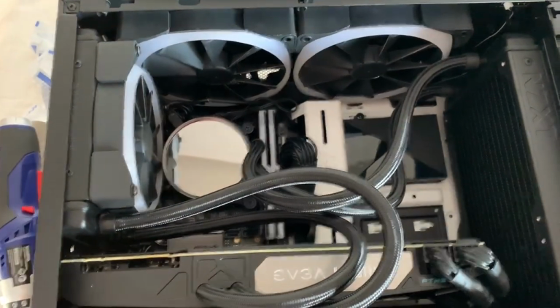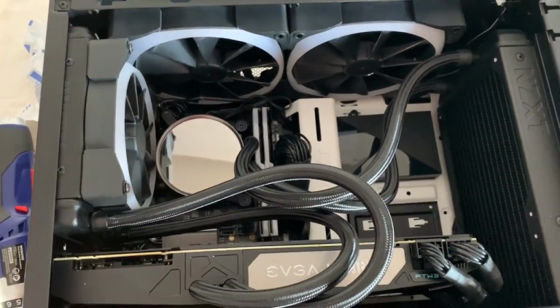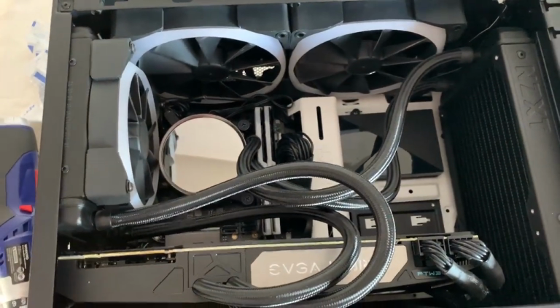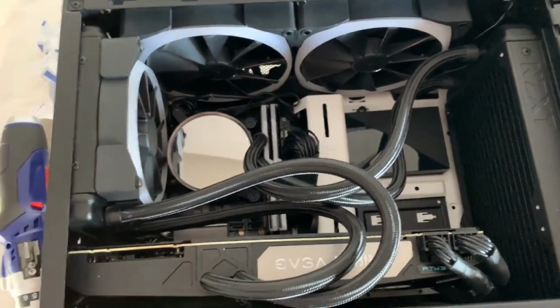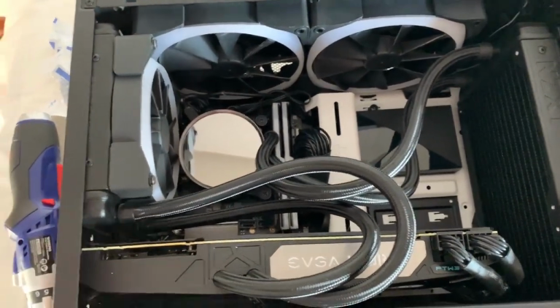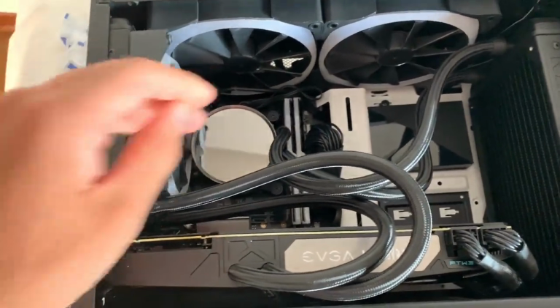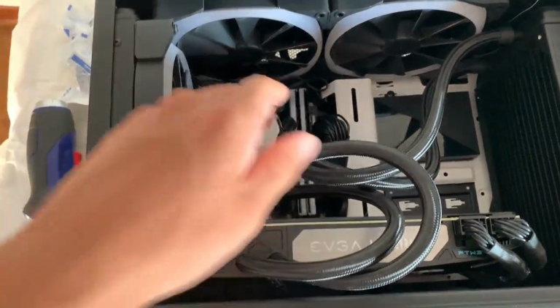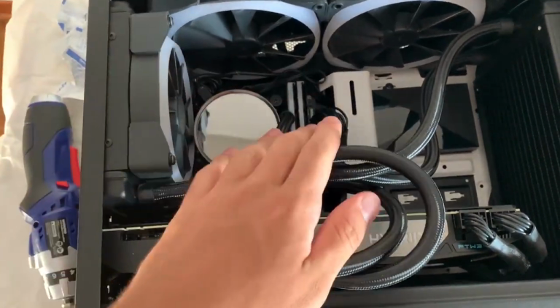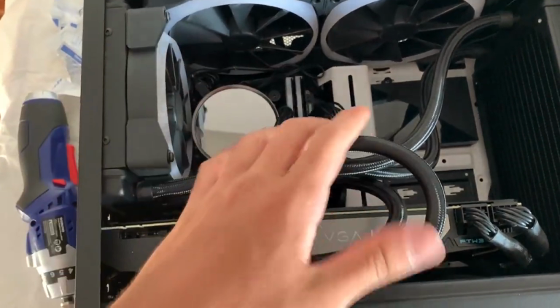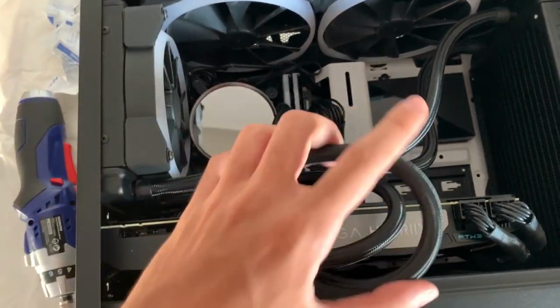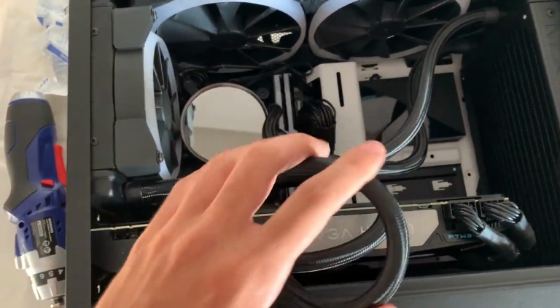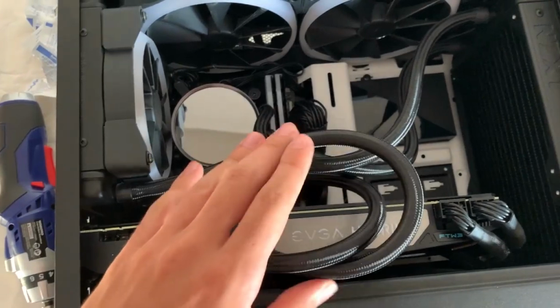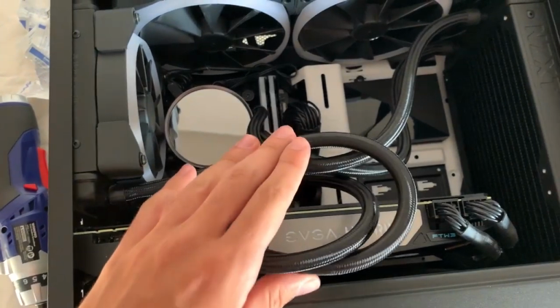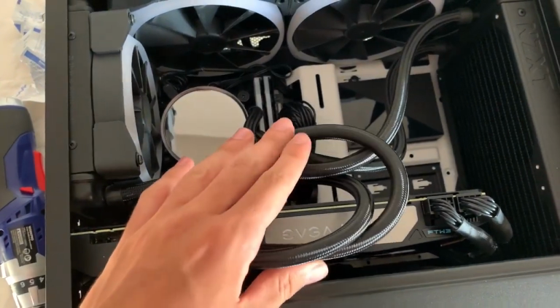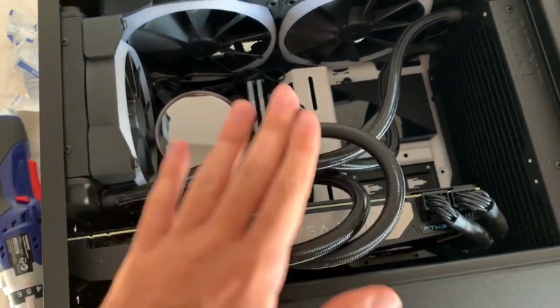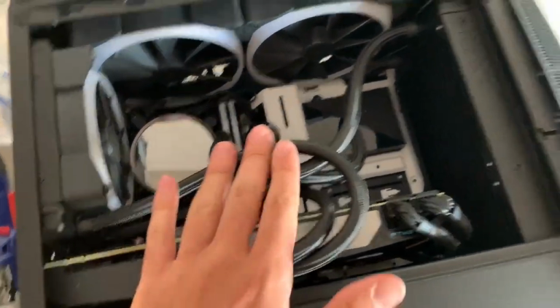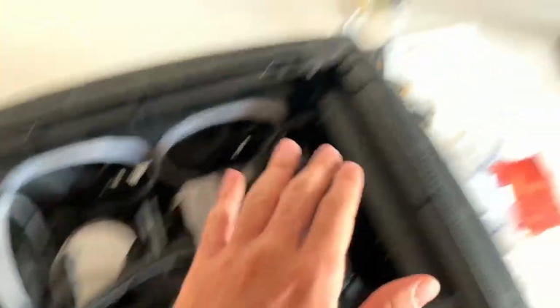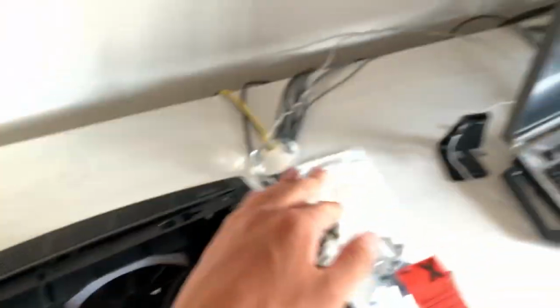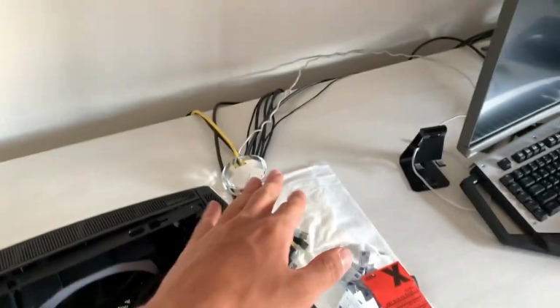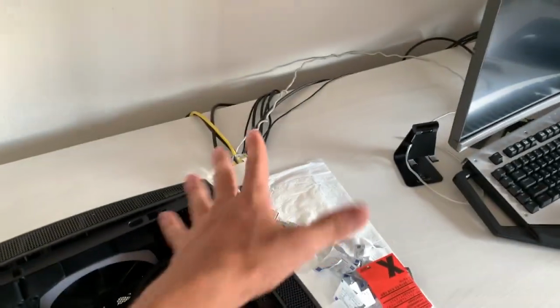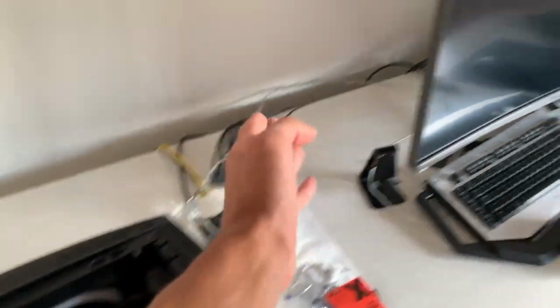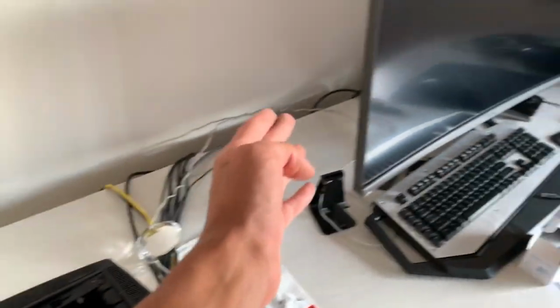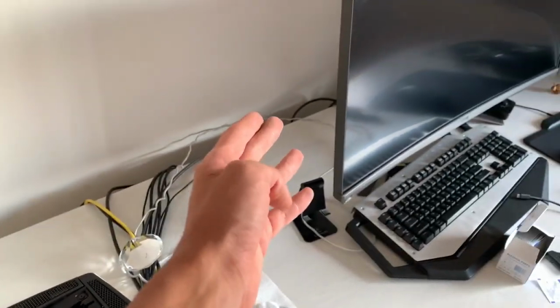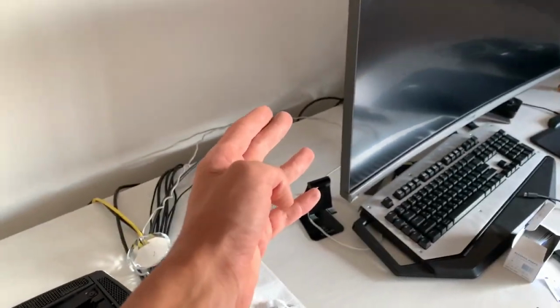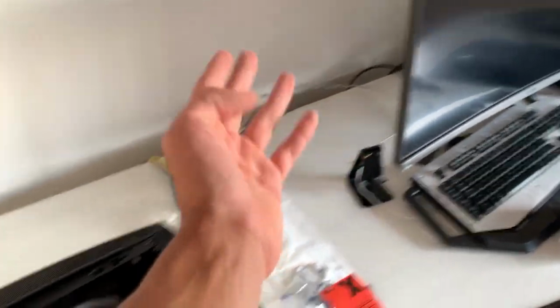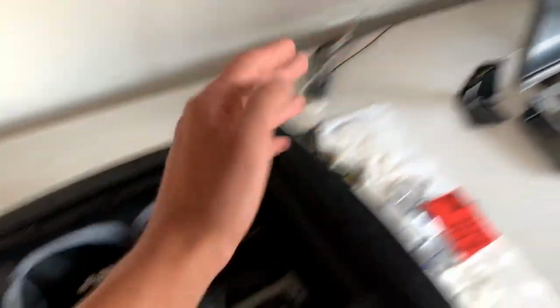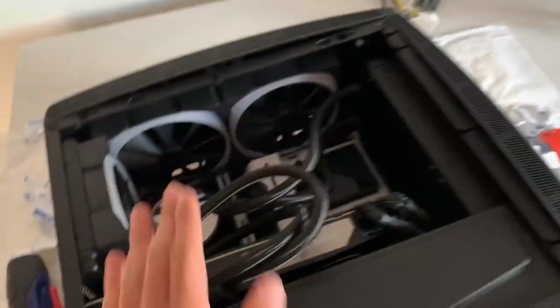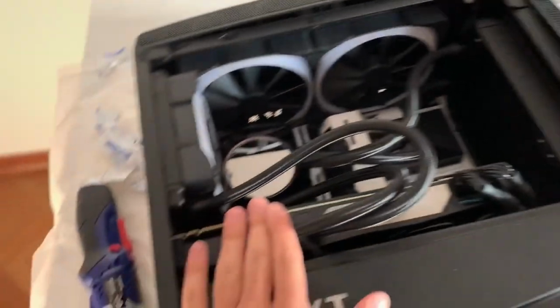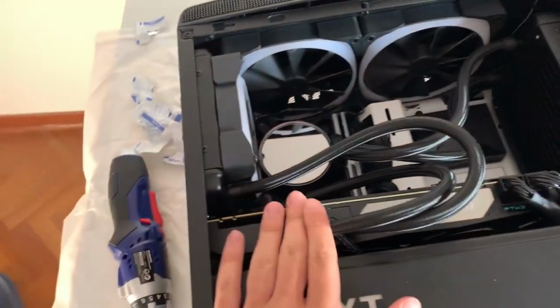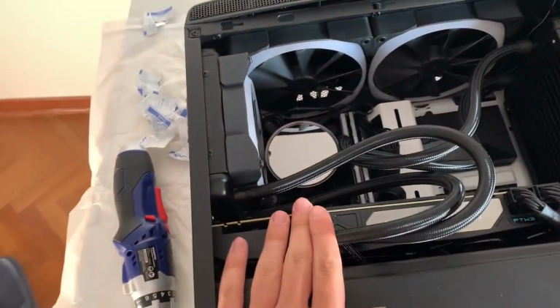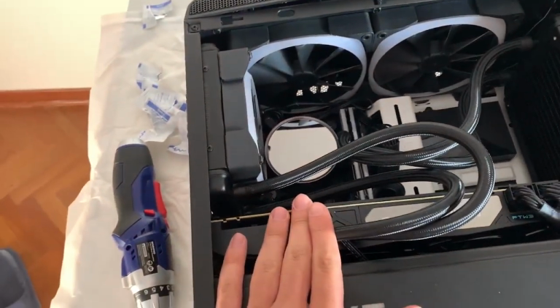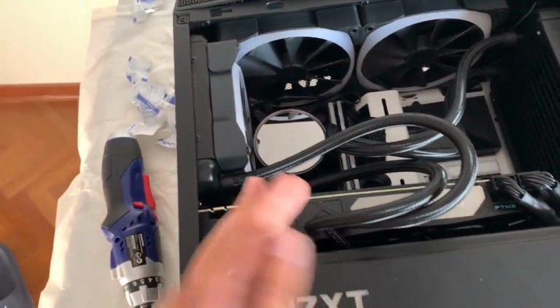And here we go — it is actually mounted. Now give me a sec, I will just put it back where it belongs and test it out.